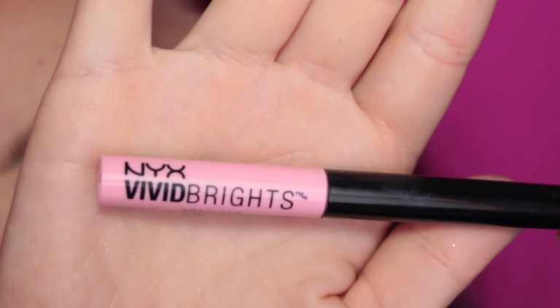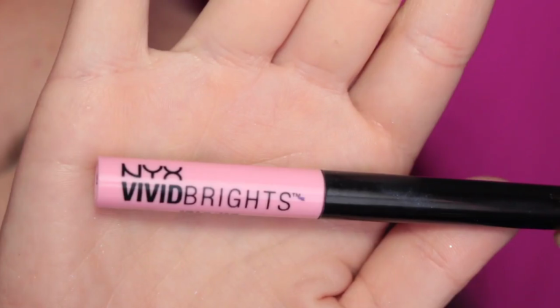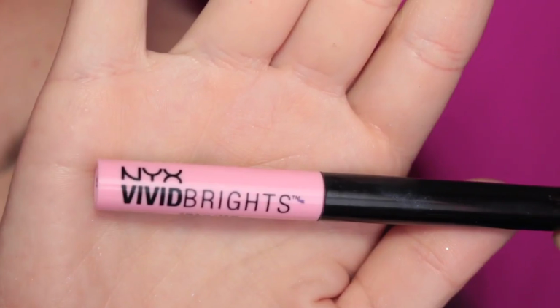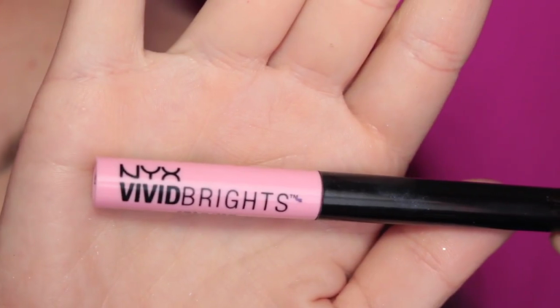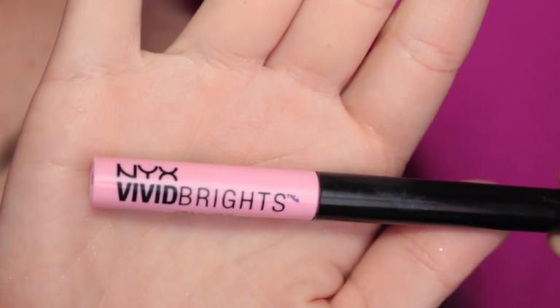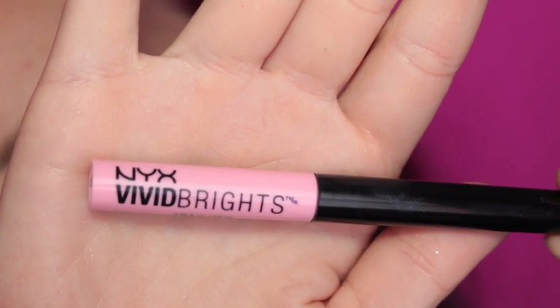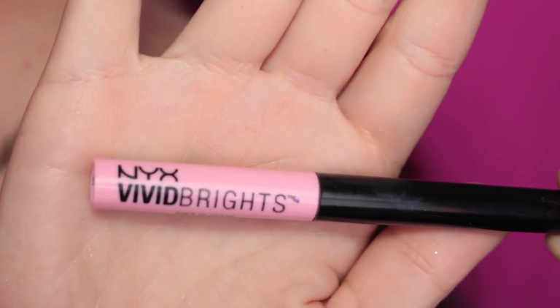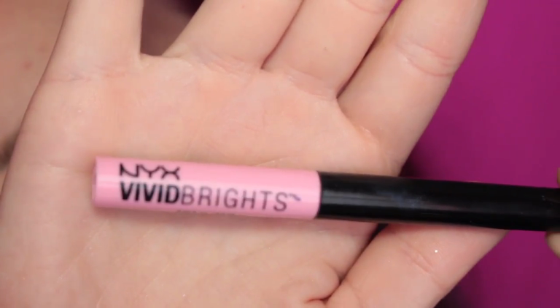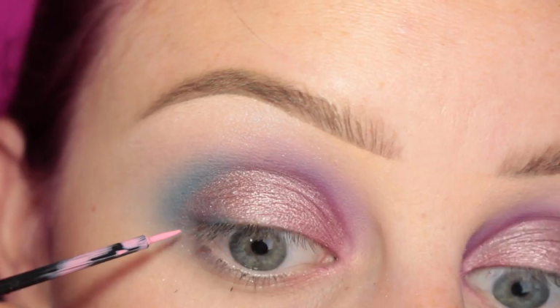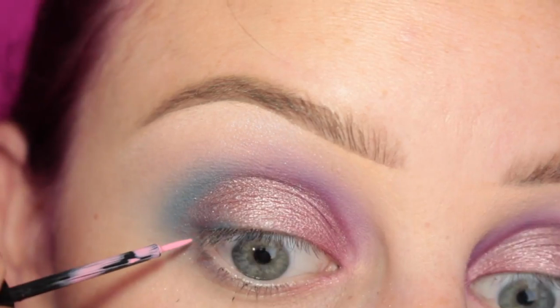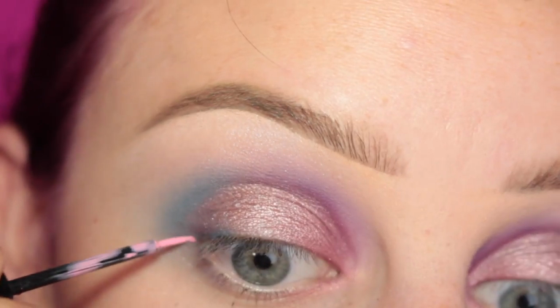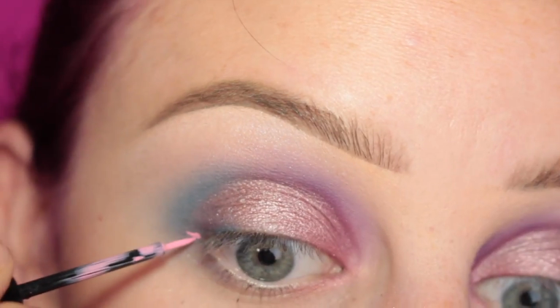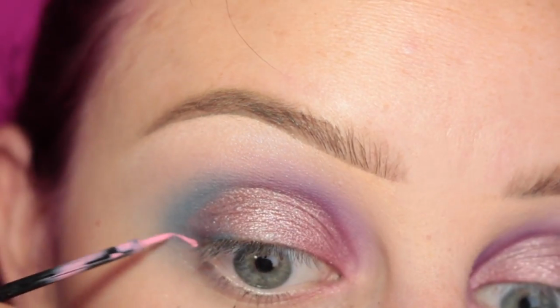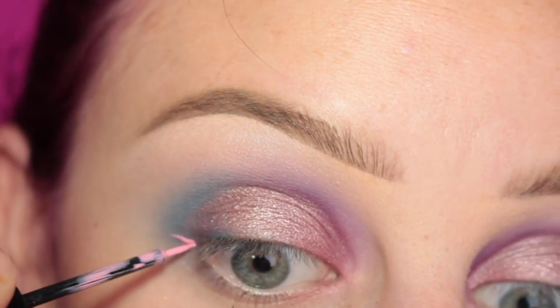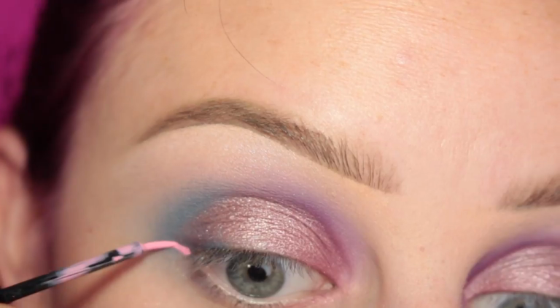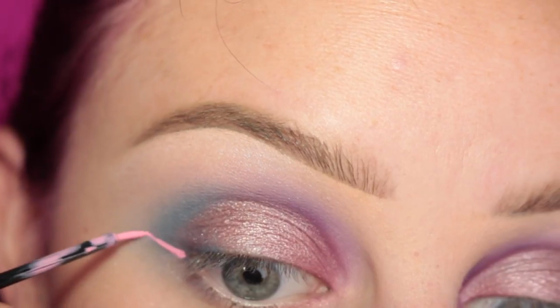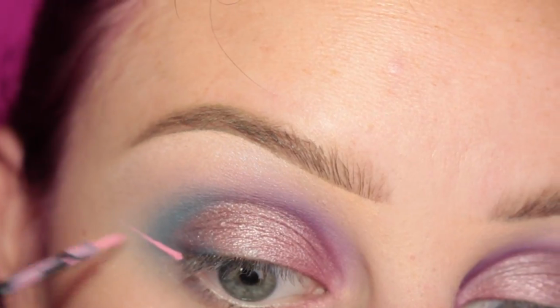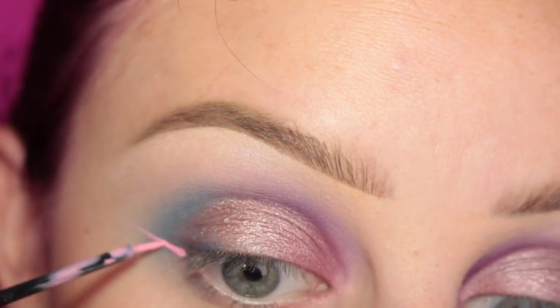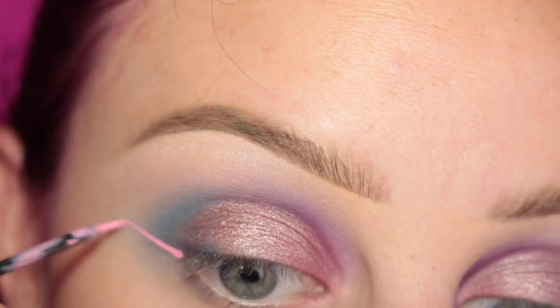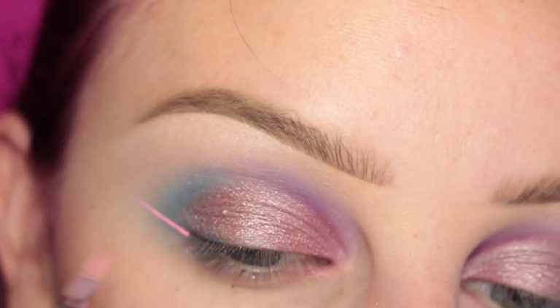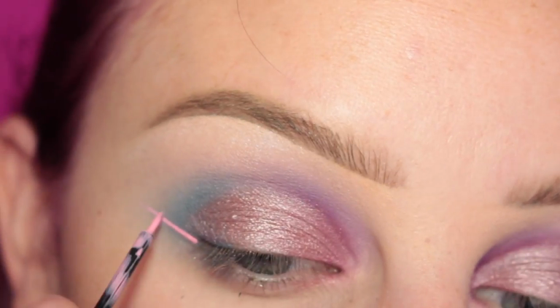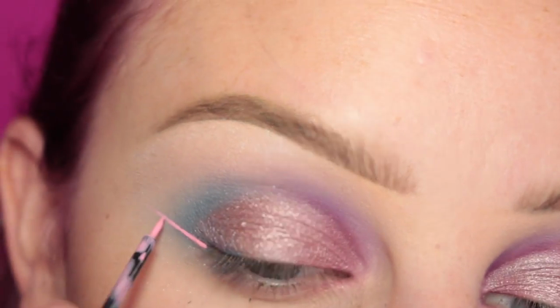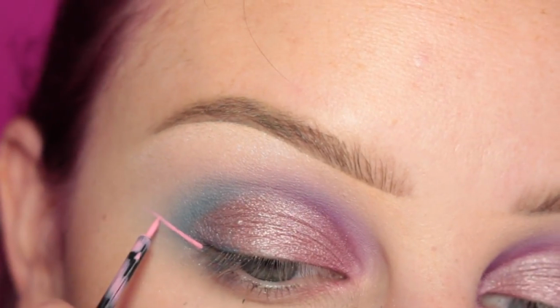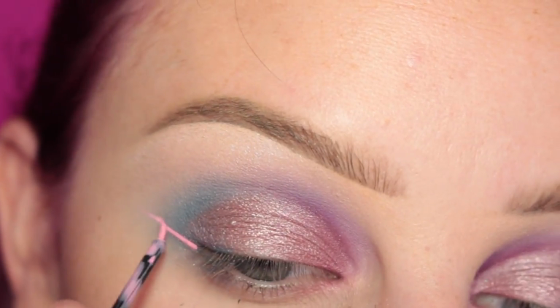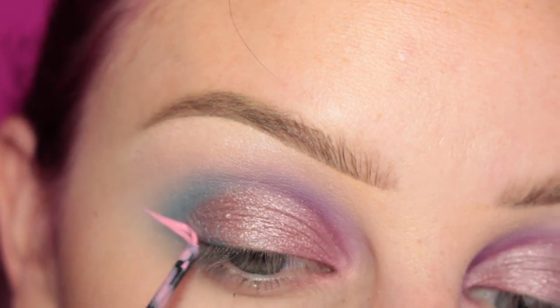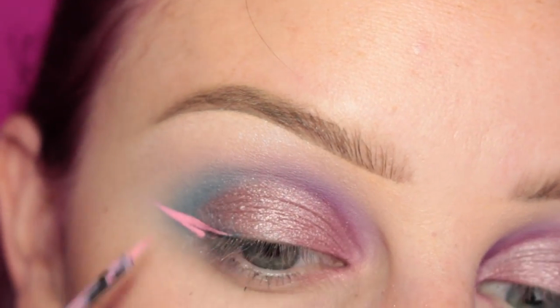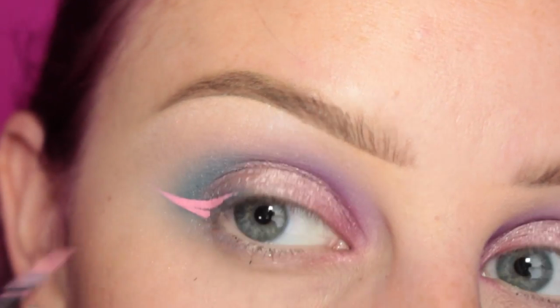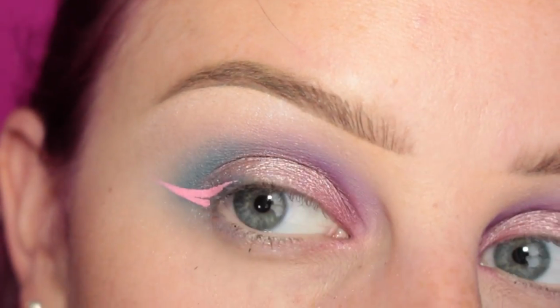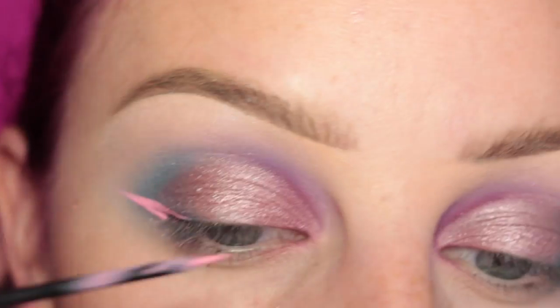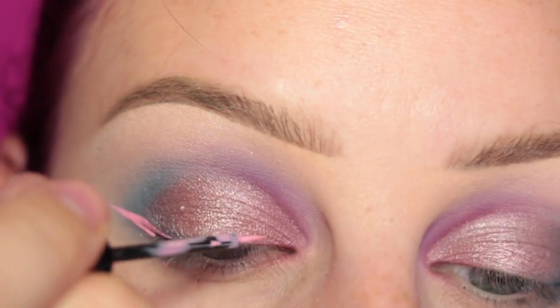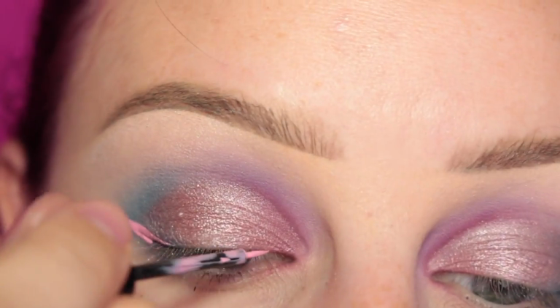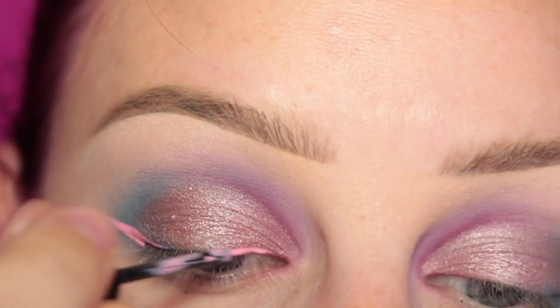For my wing, I'm going in with NYX Vivid Petal Liquid Liner, just winging it out.